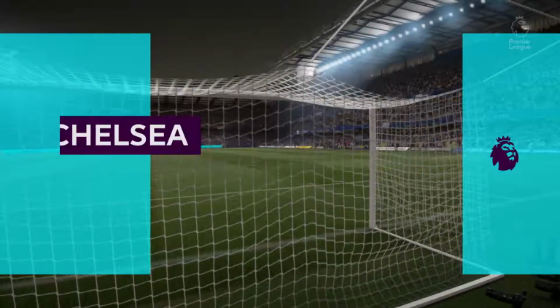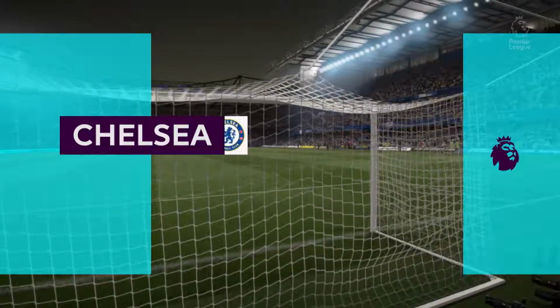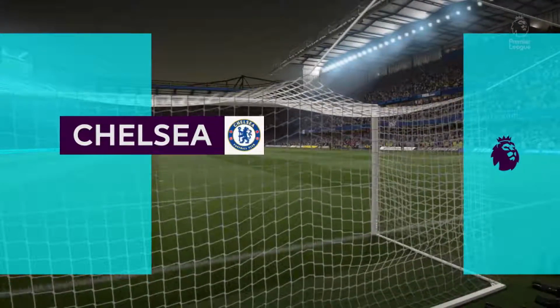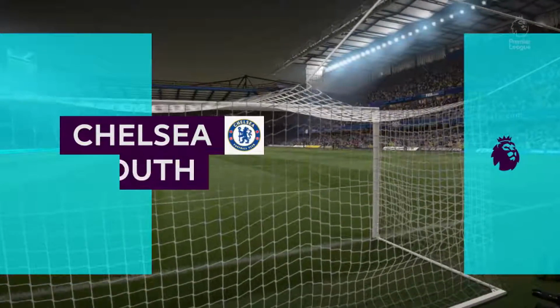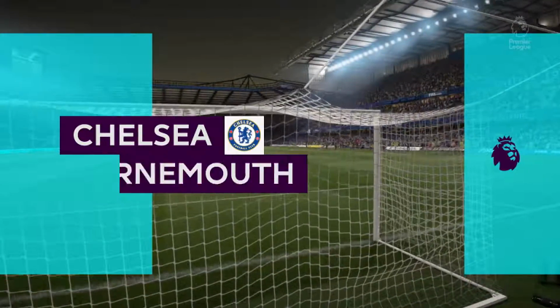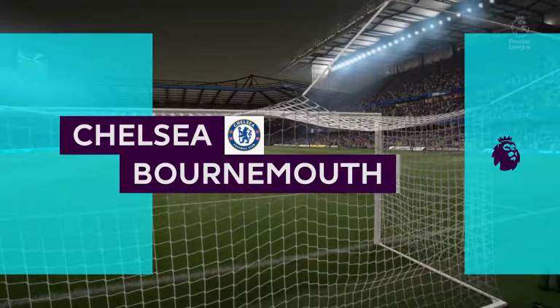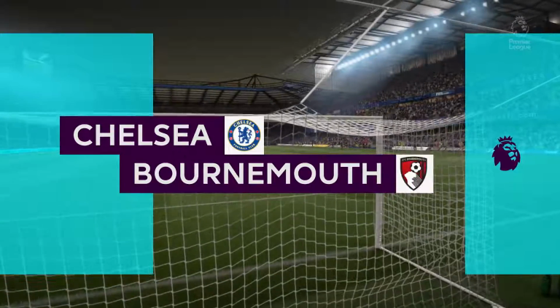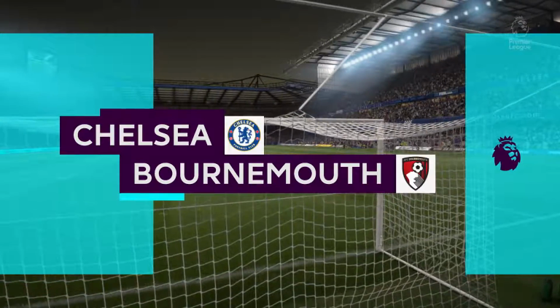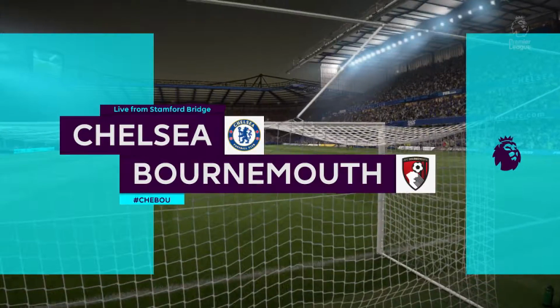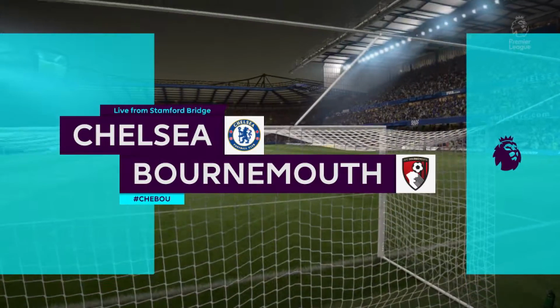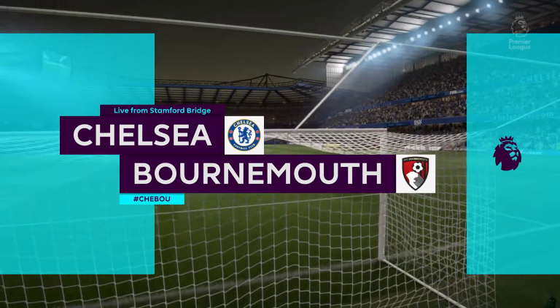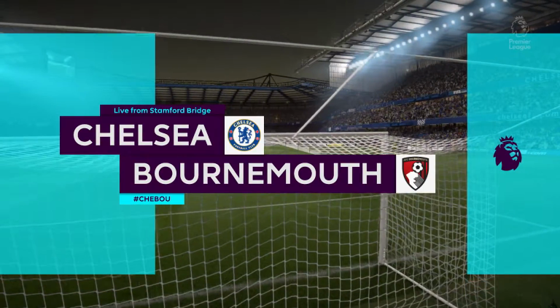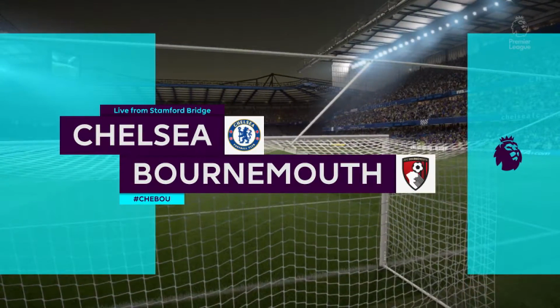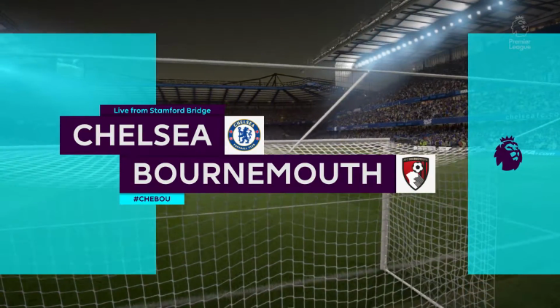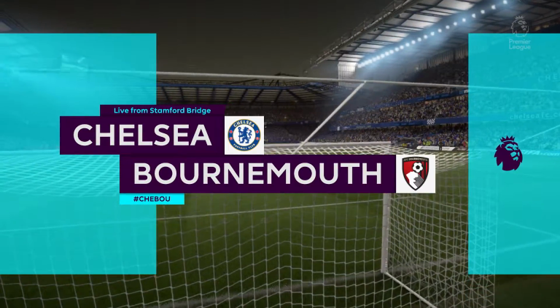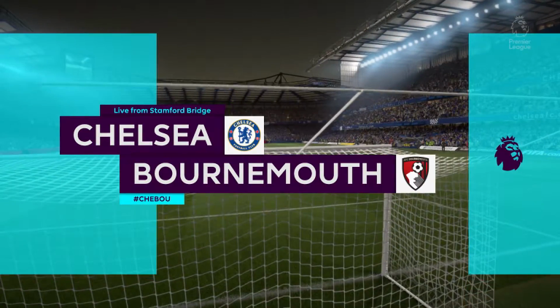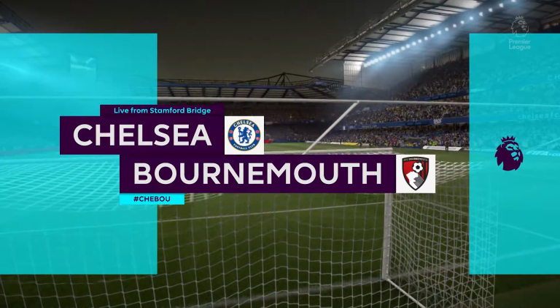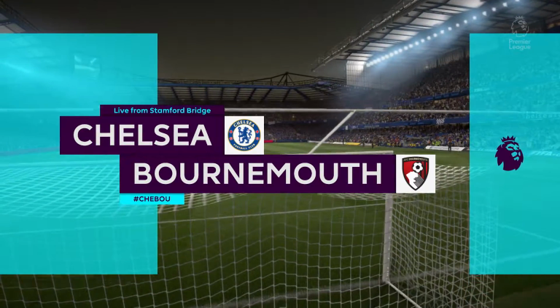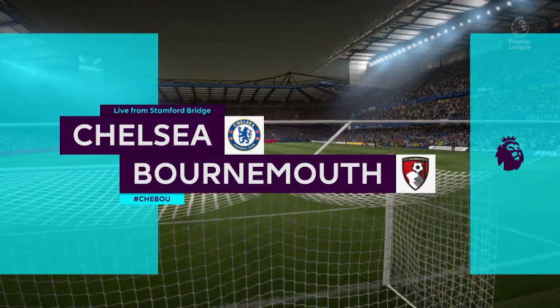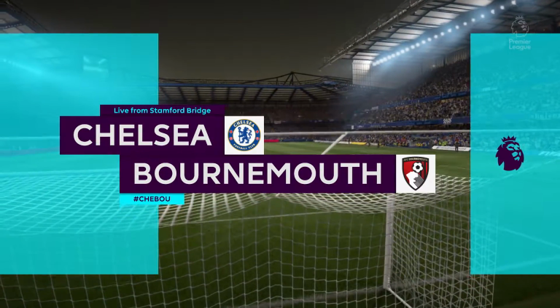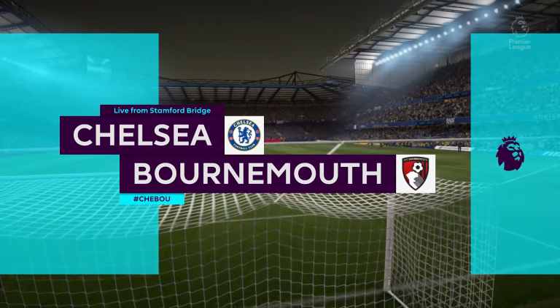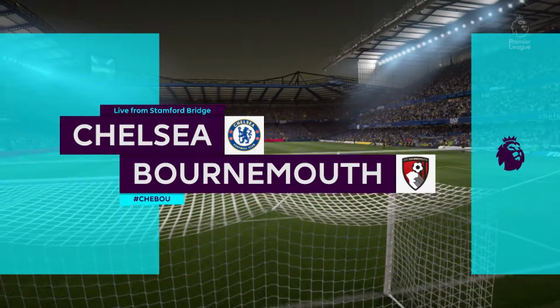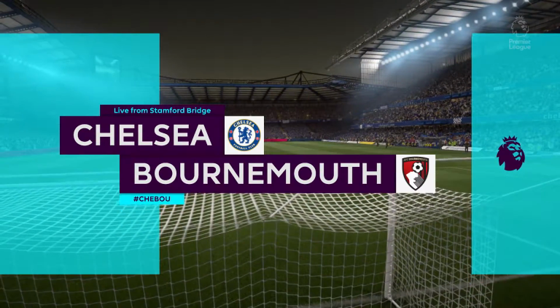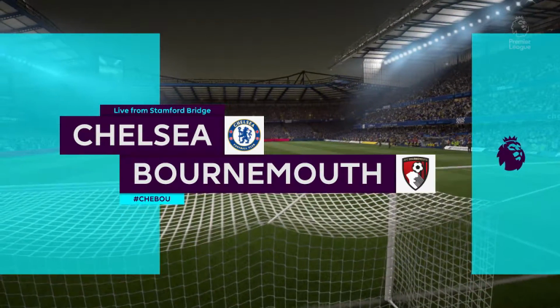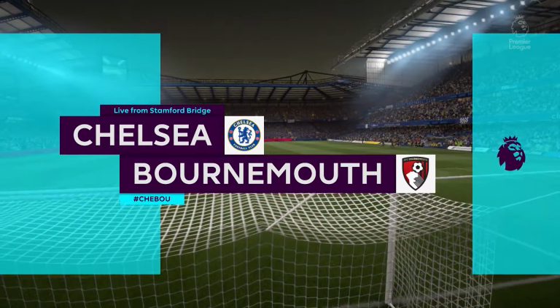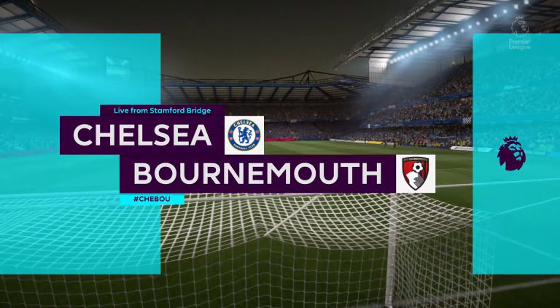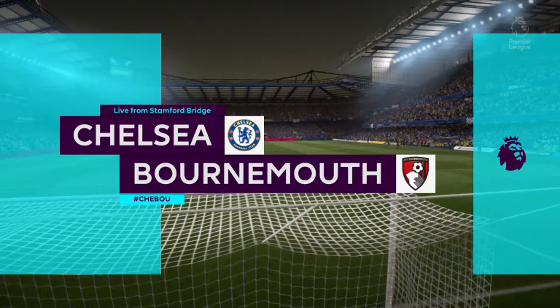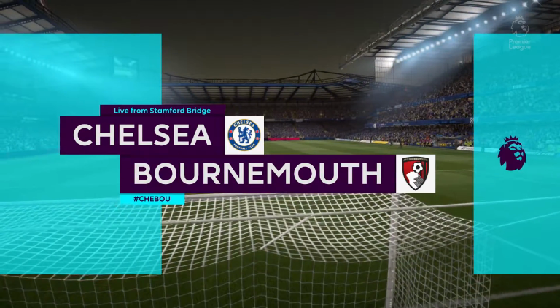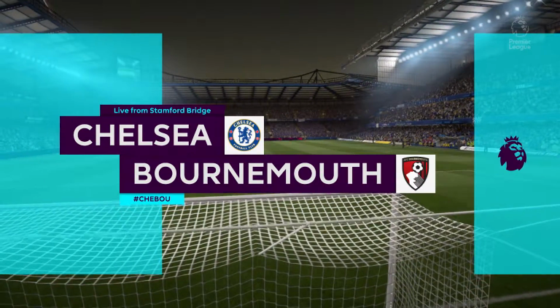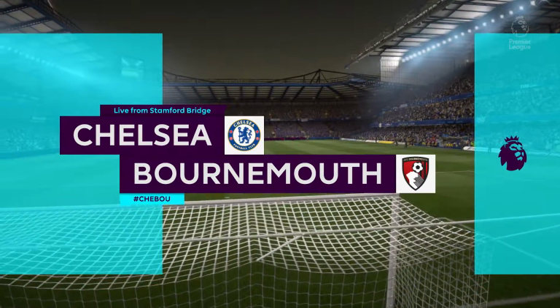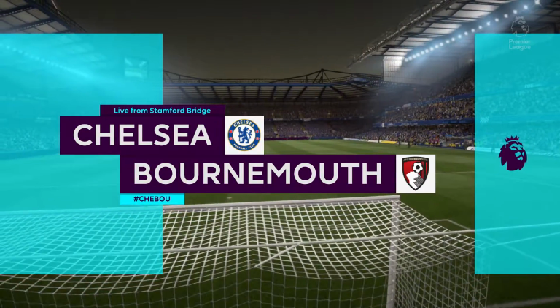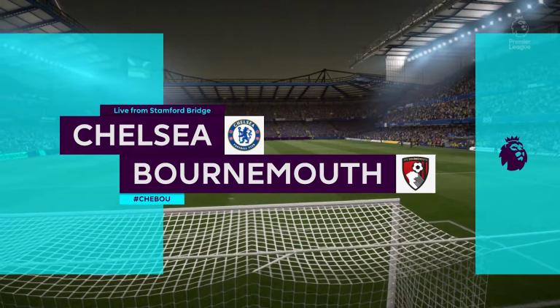Hi there, everybody. Welcome to the match. Martin Tyler here. Alan Smith sitting alongside me. Thank you, Martin. Looking forward to this.